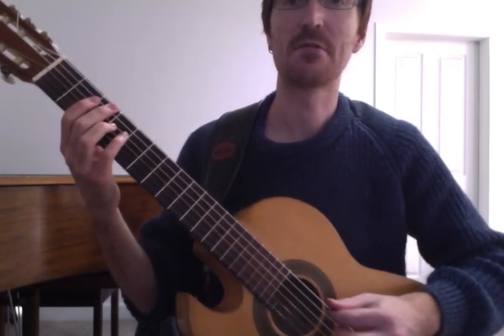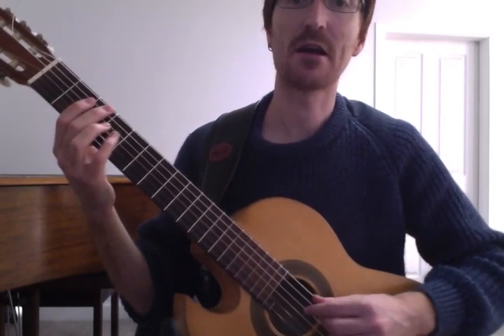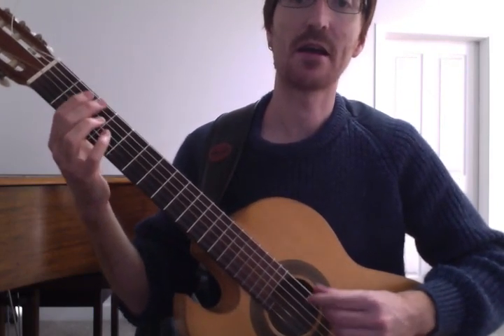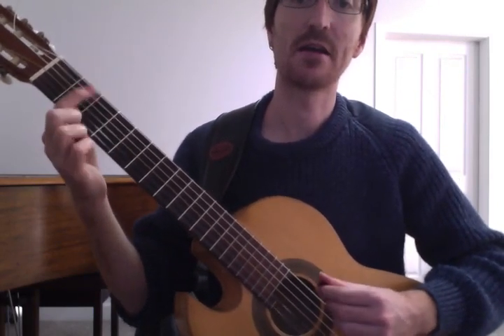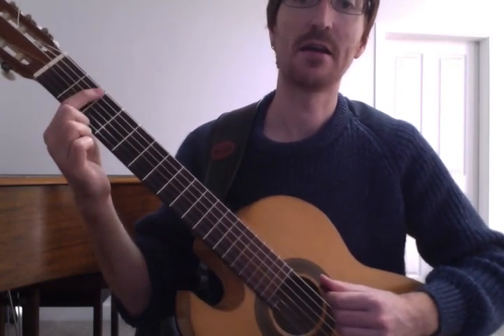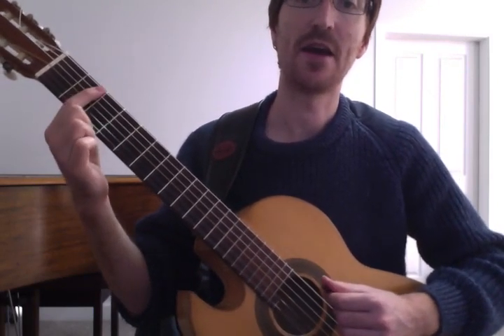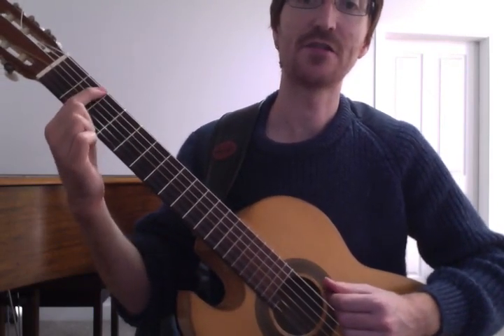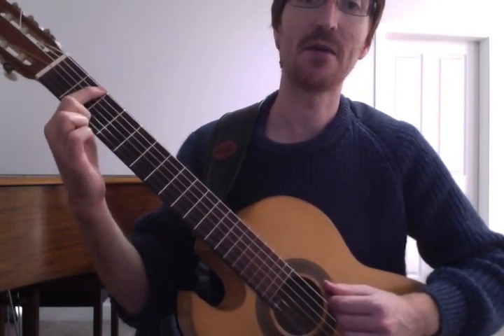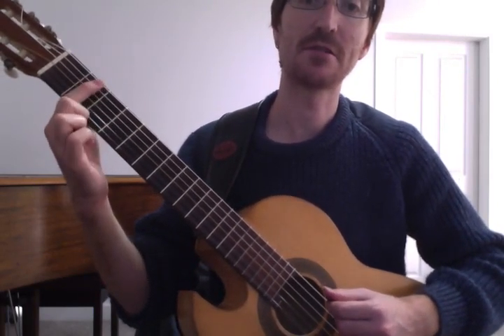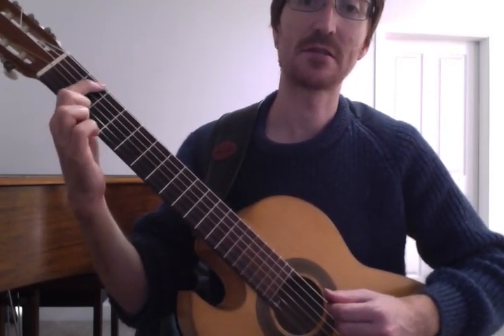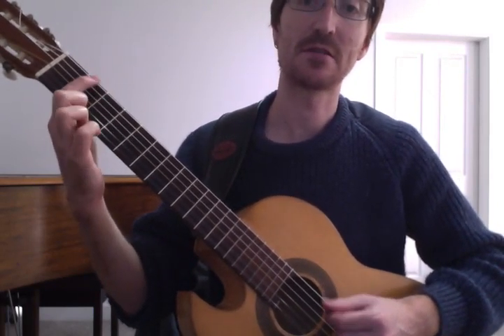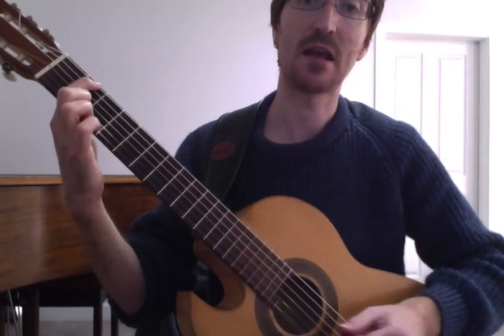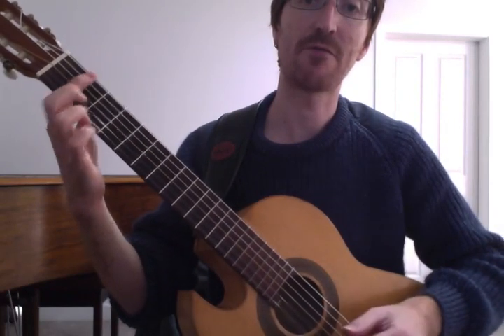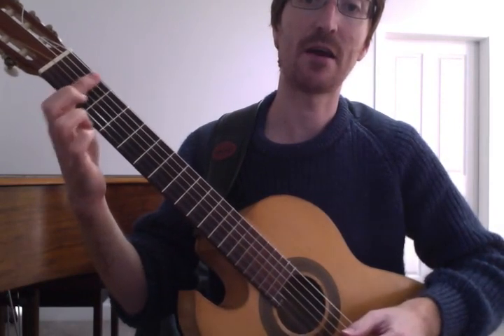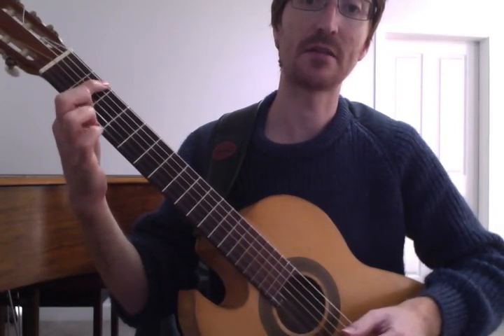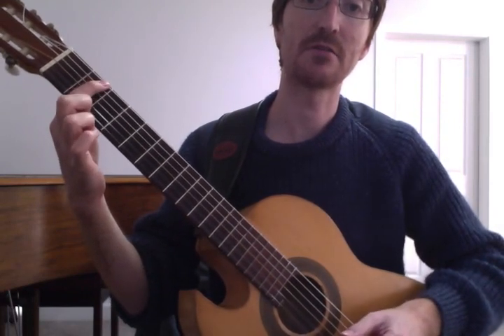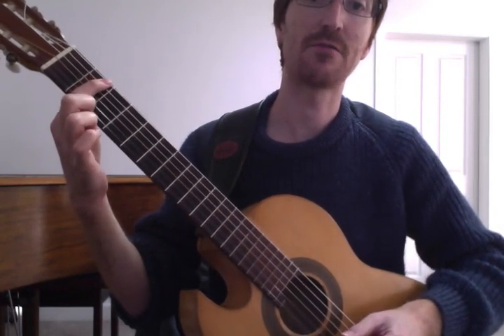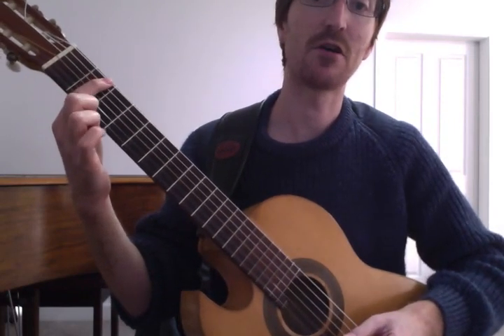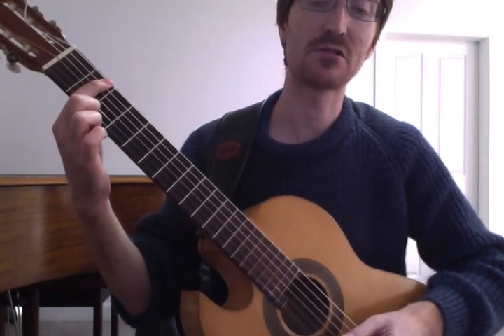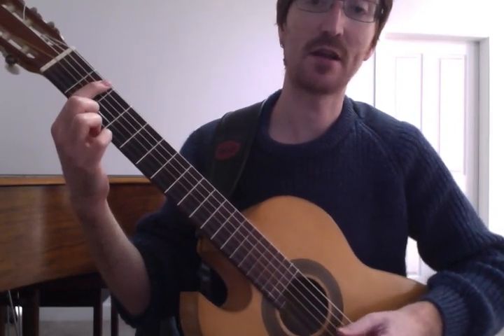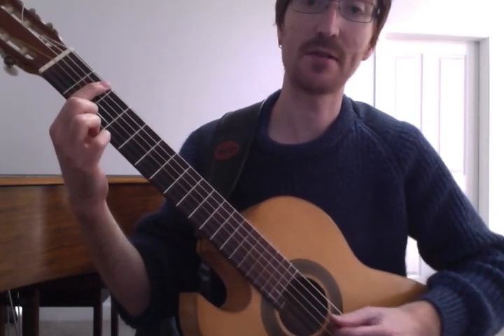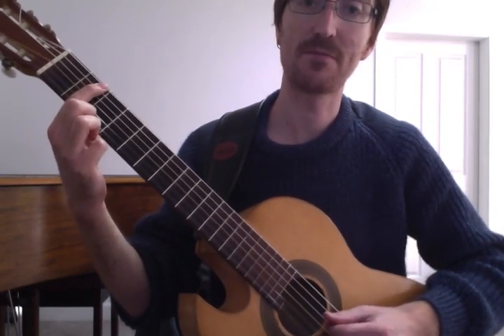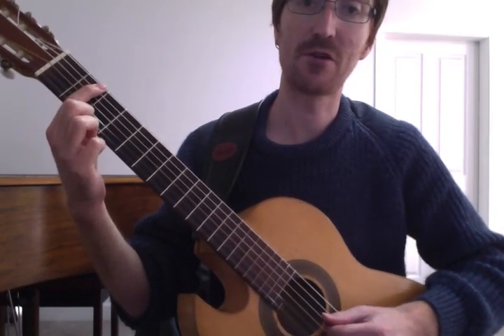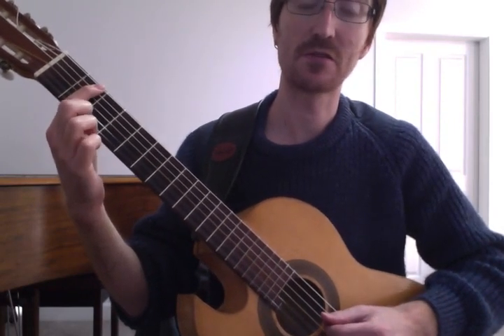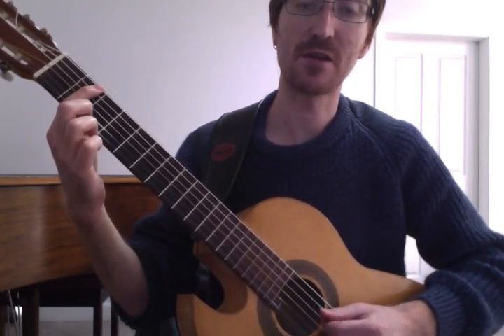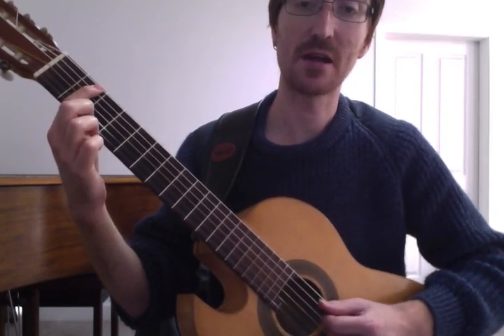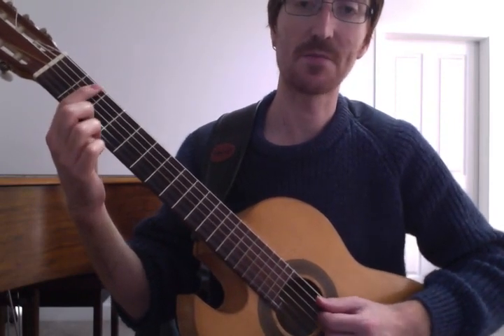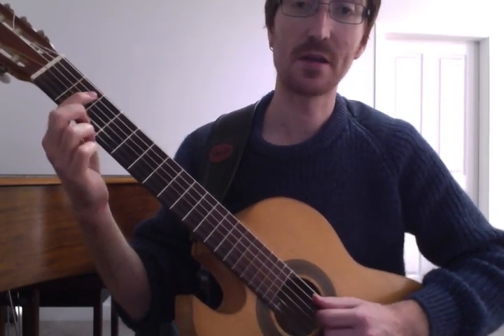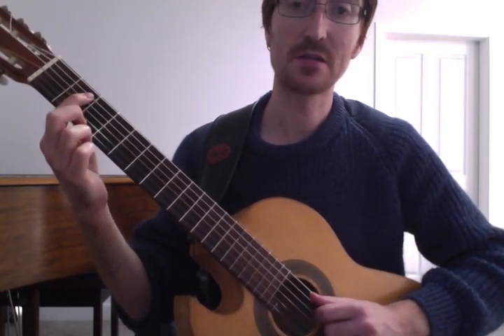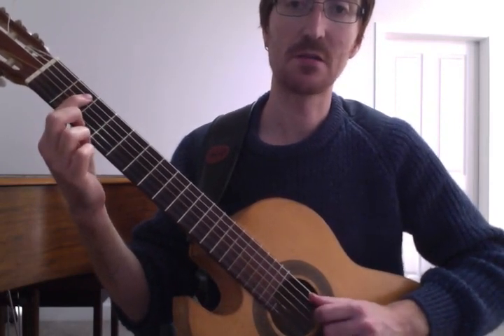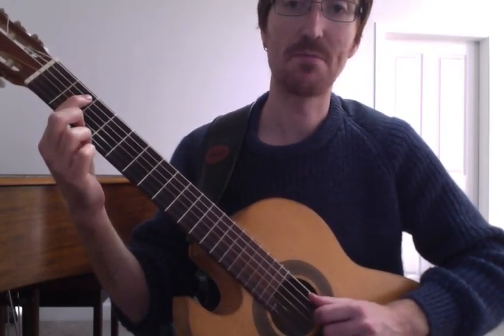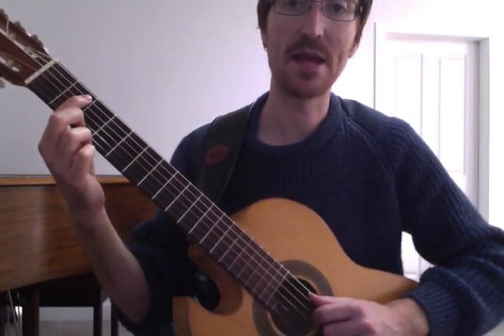So we're going F sharp, which is the 2nd fret, 1st string, 1st finger.